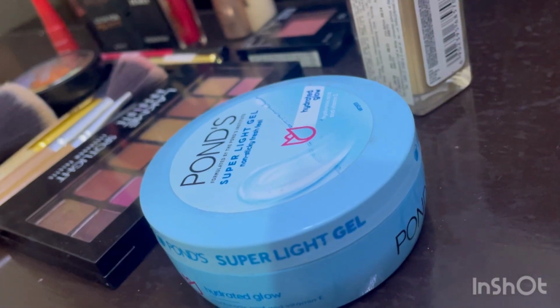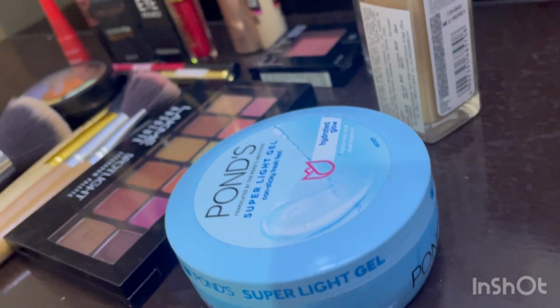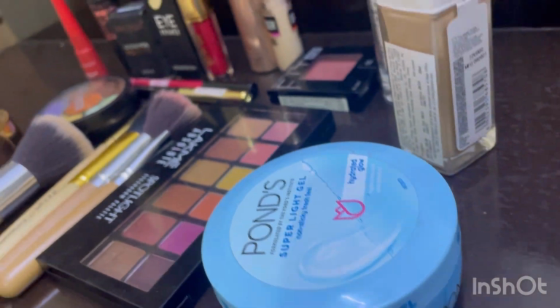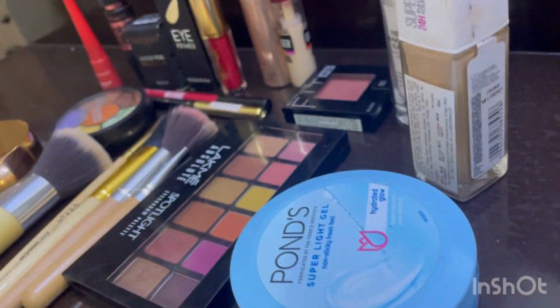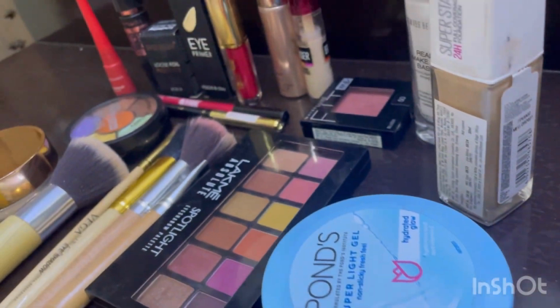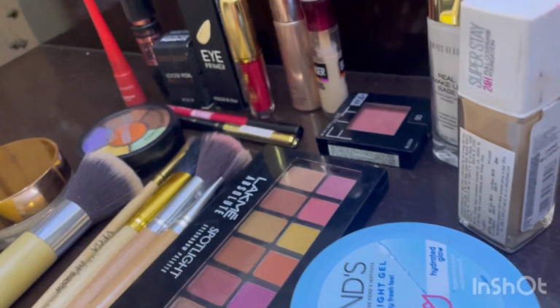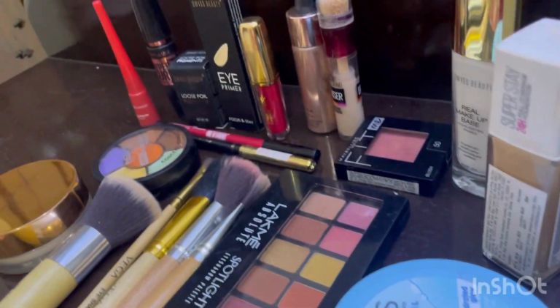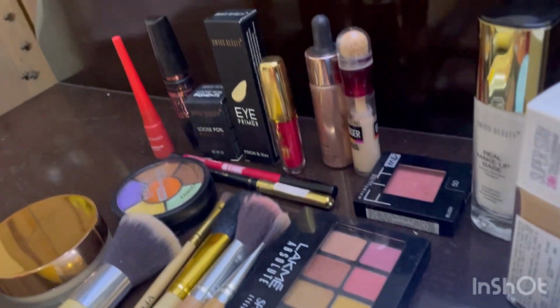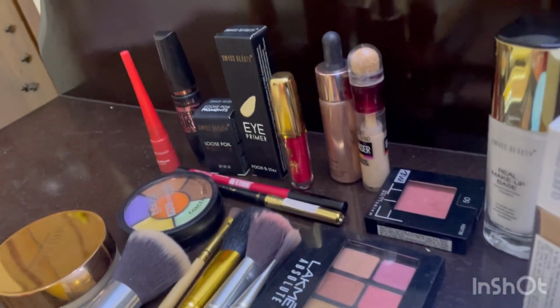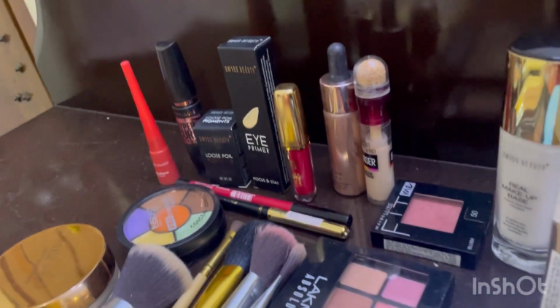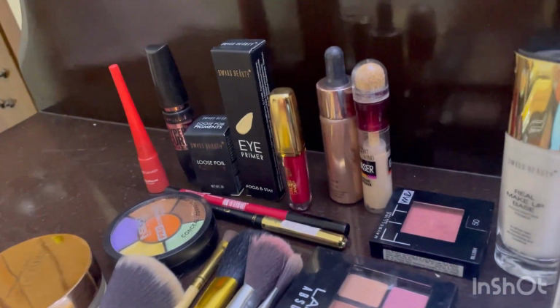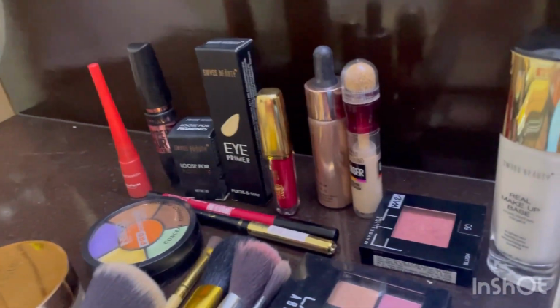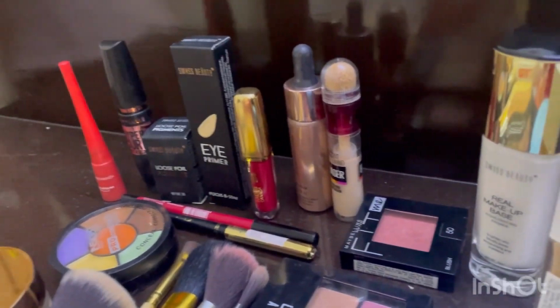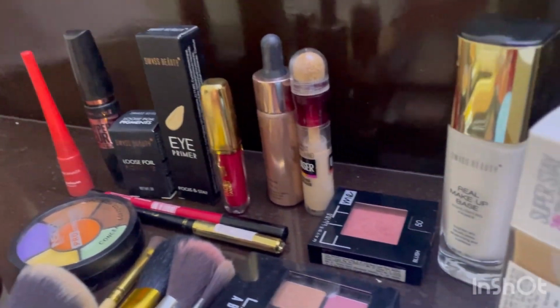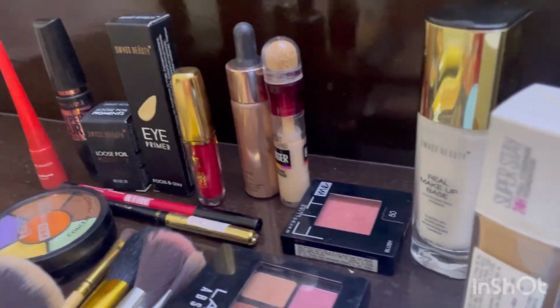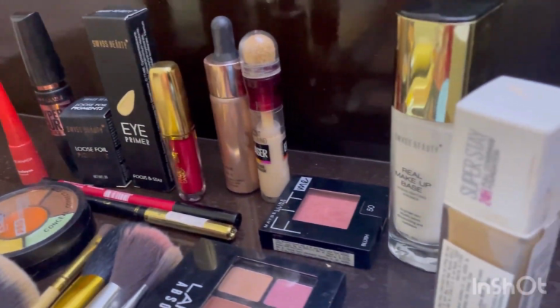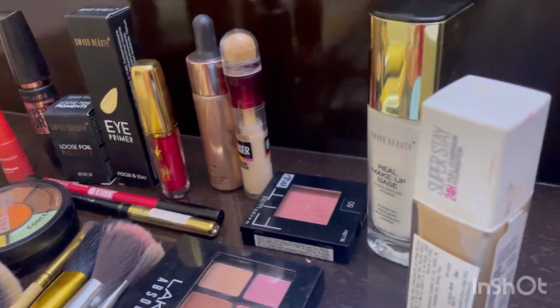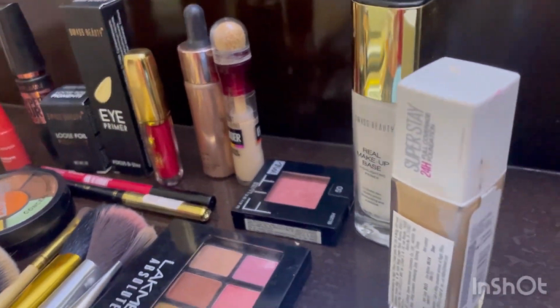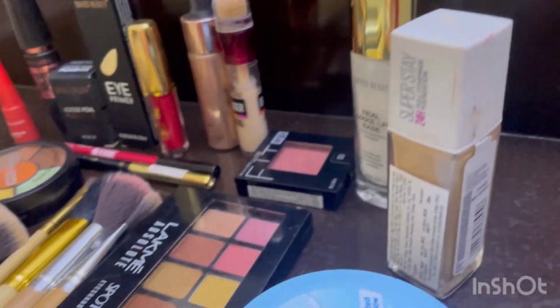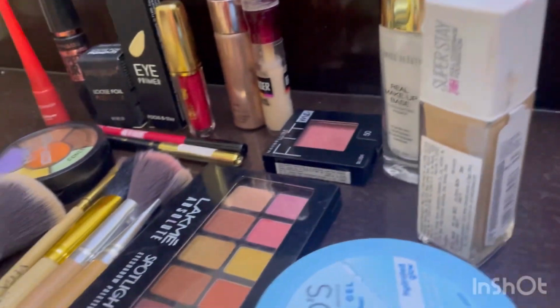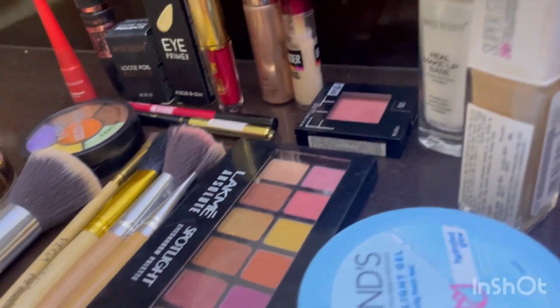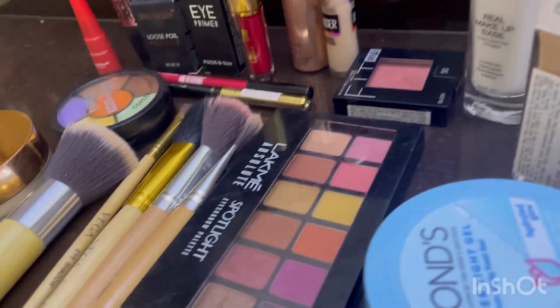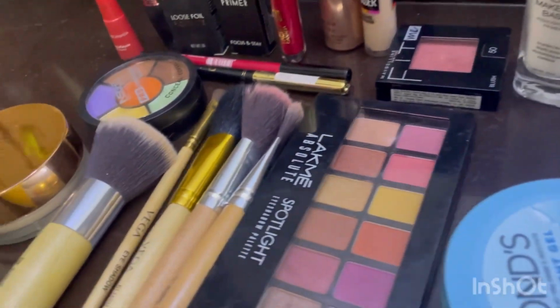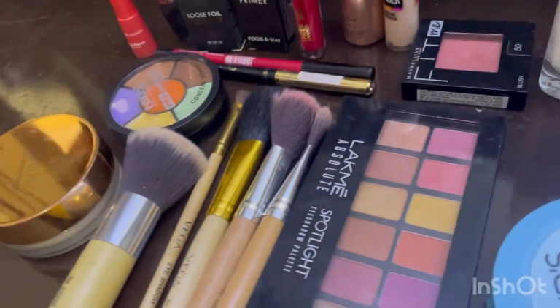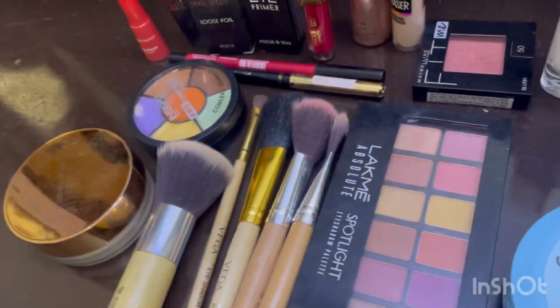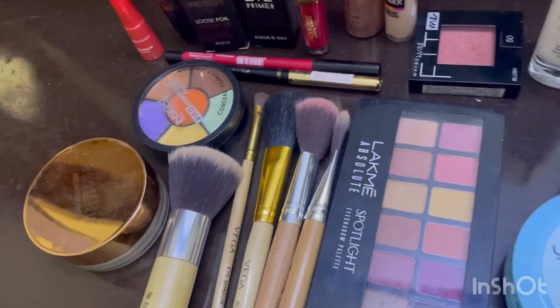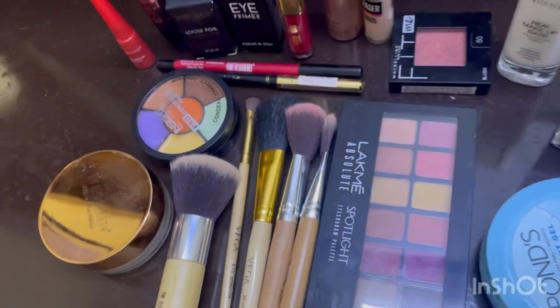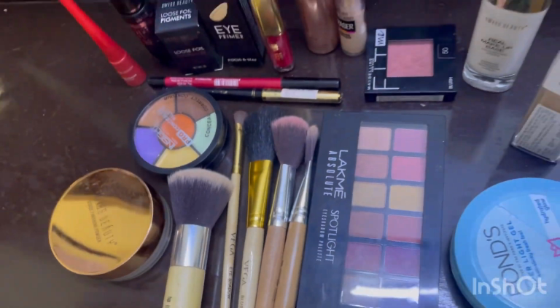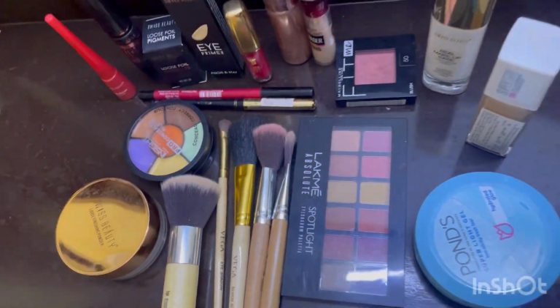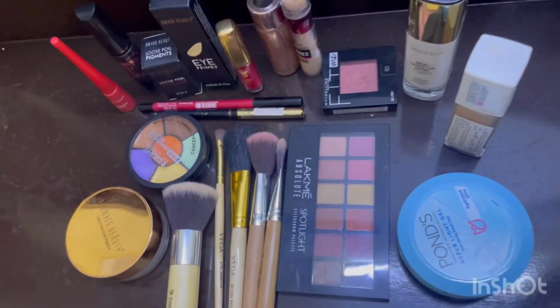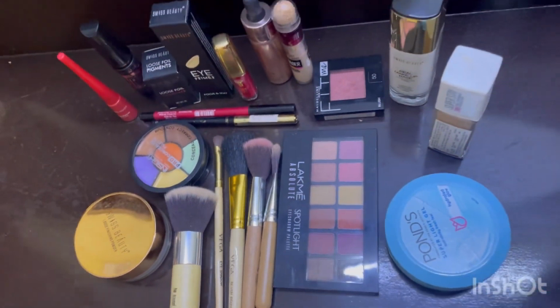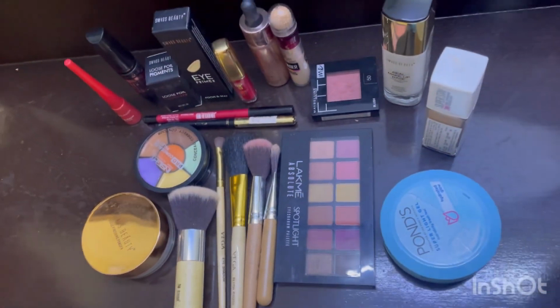Hello guys, welcome back to my YouTube channel The Glam Guide. Today we are going to do a bank quality look, which is why we are going to use all budget-friendly products.